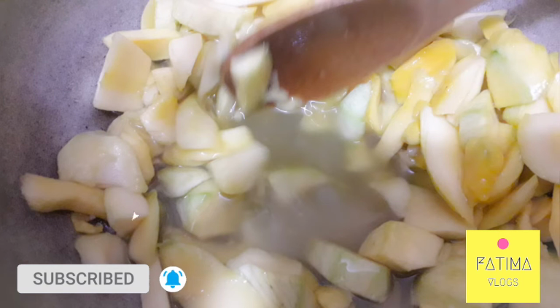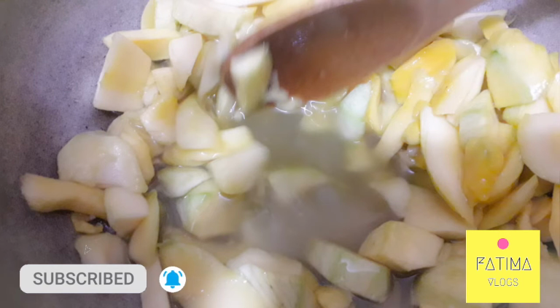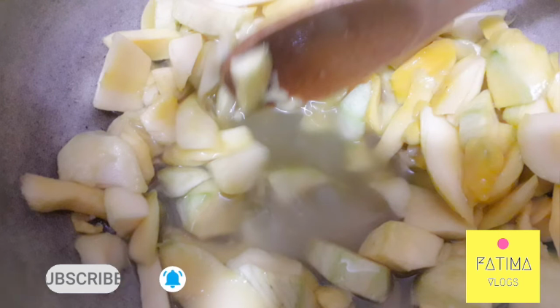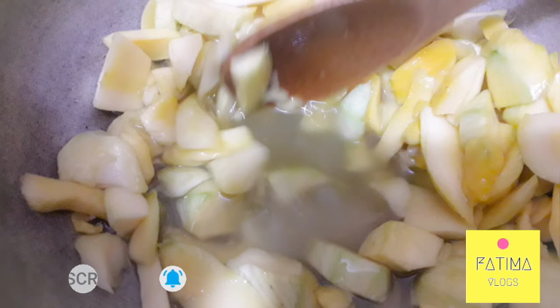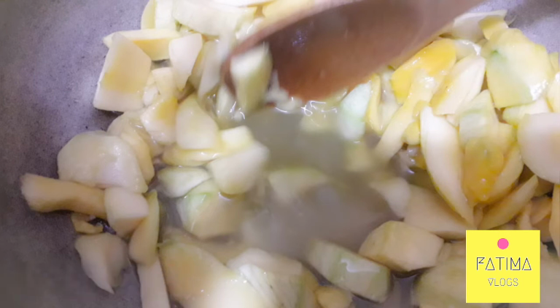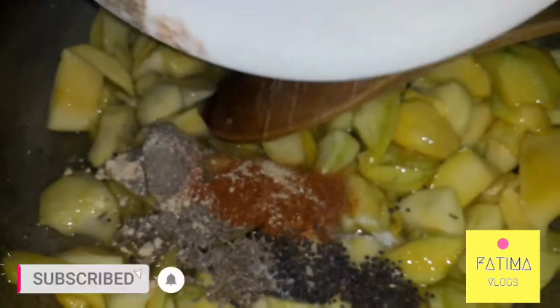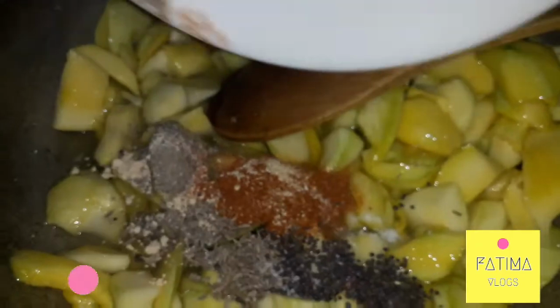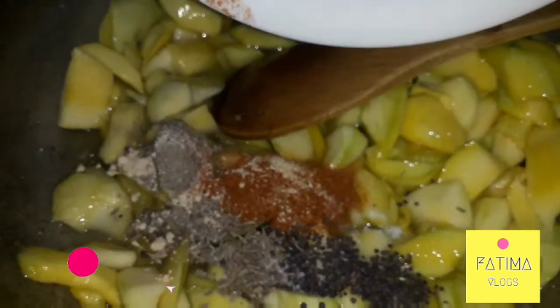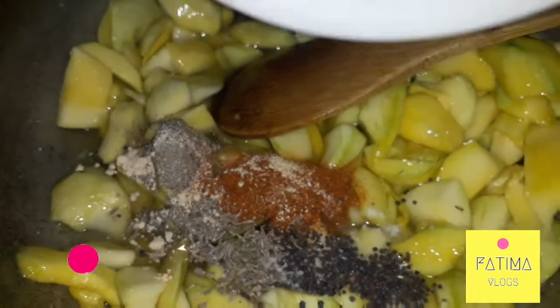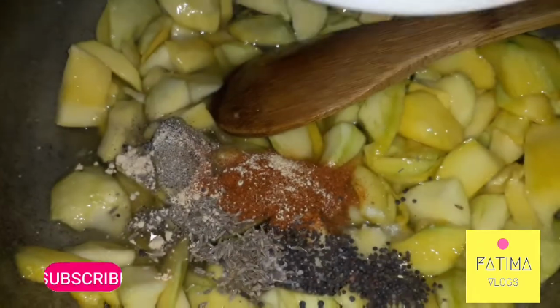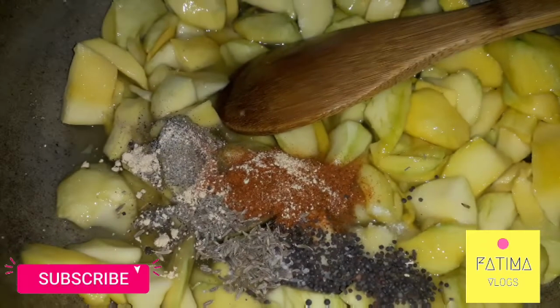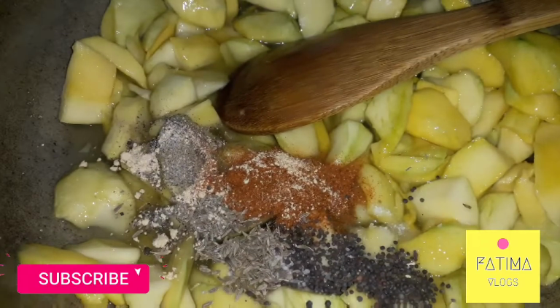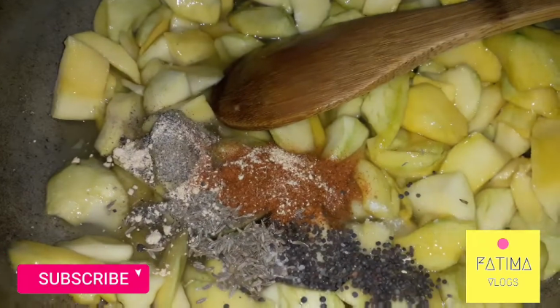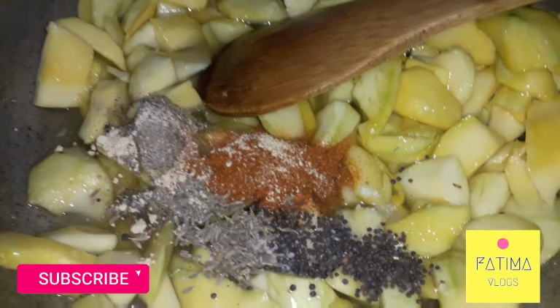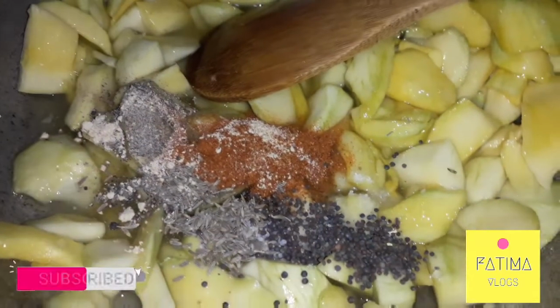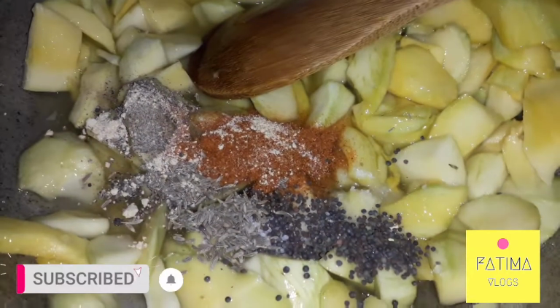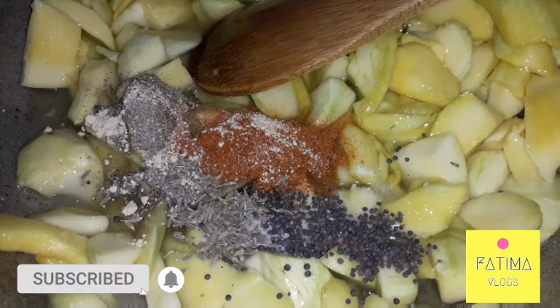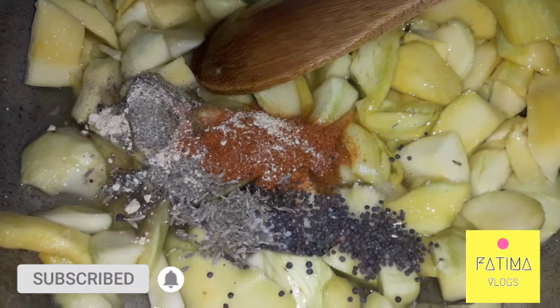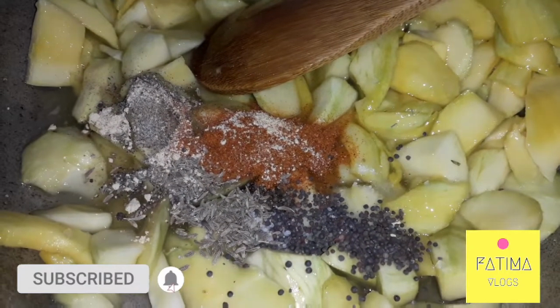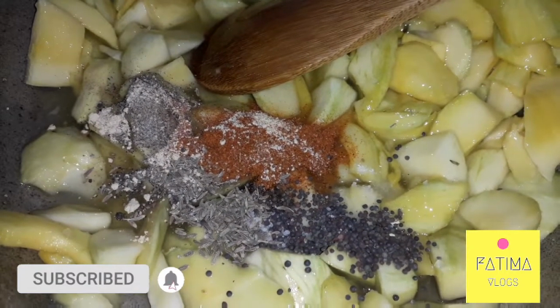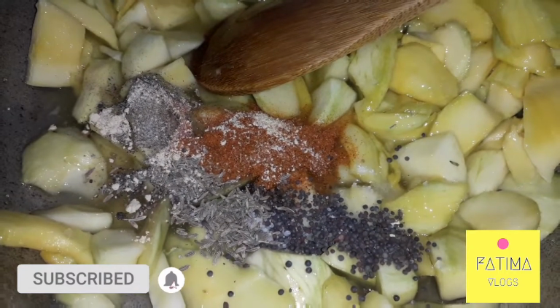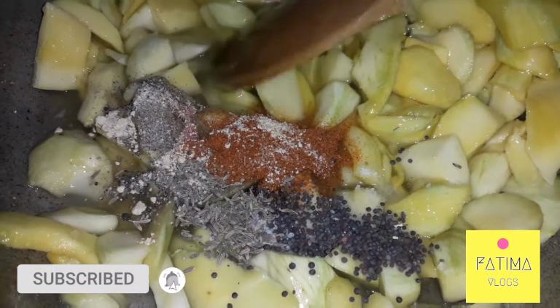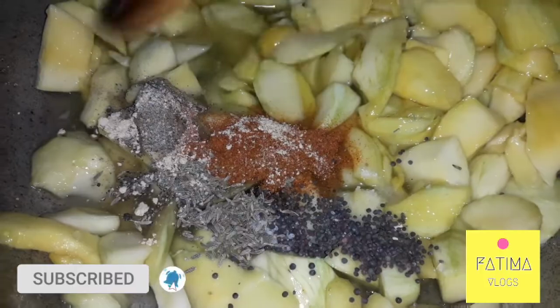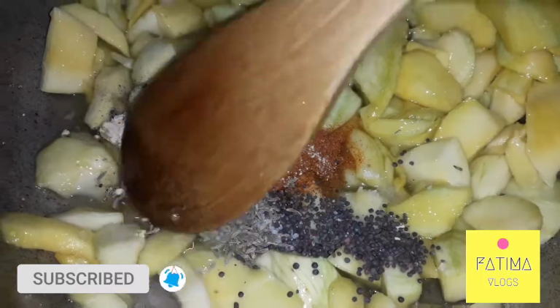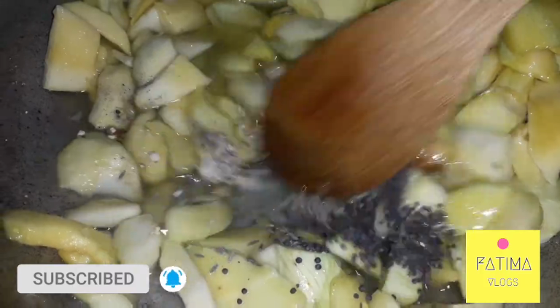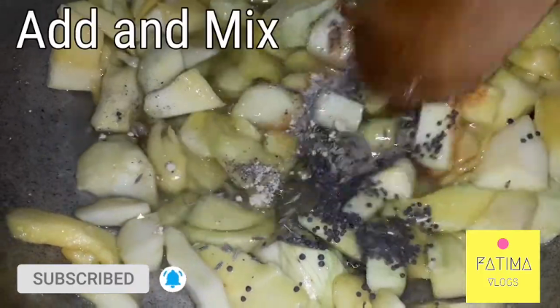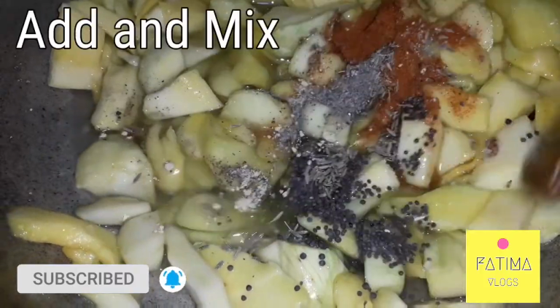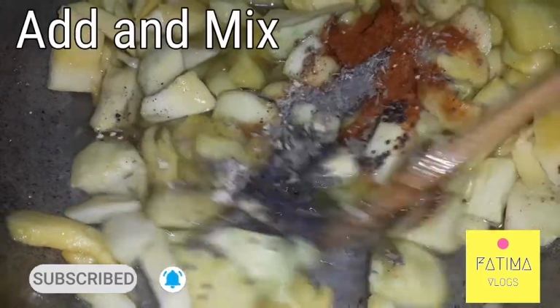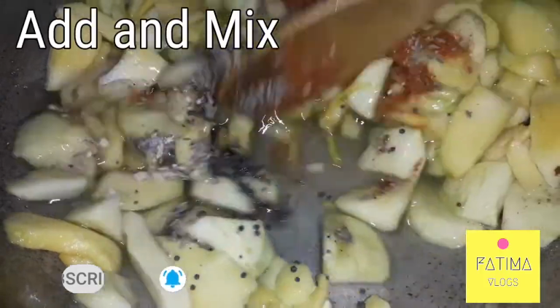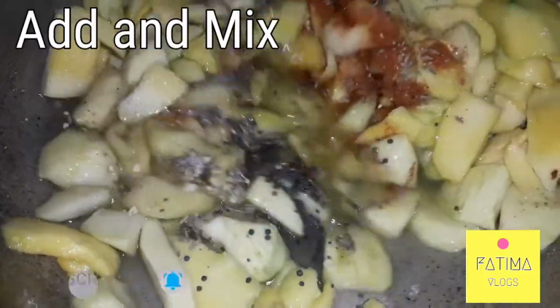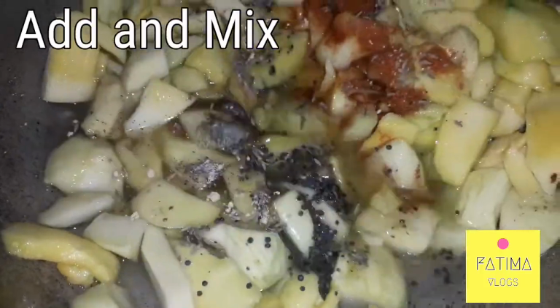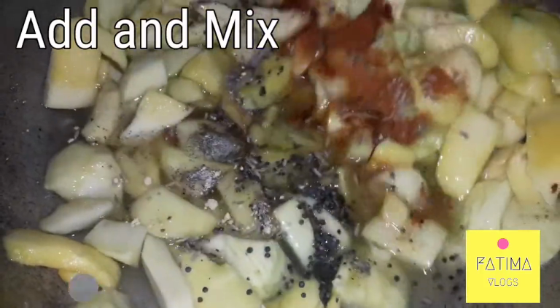We will add a cup of water and we will let it cook a little bit.